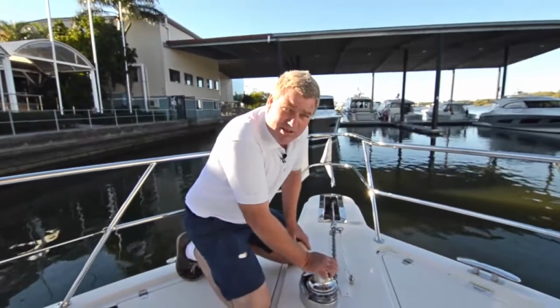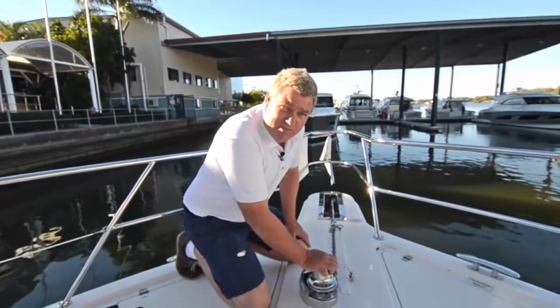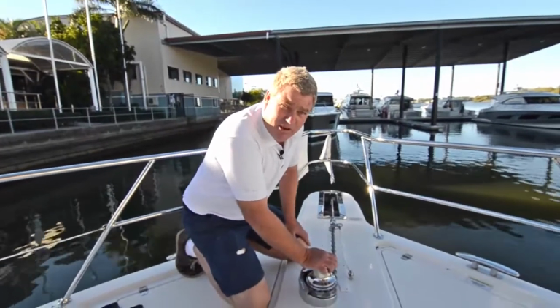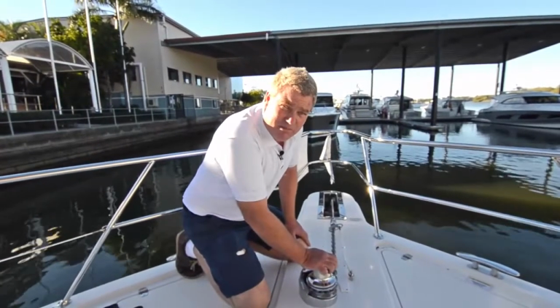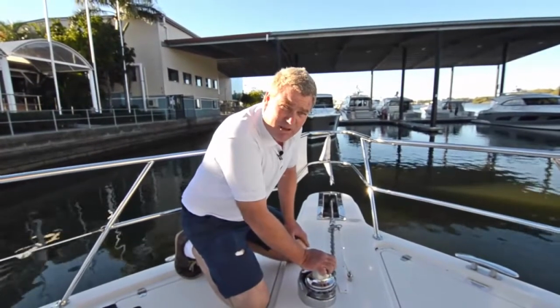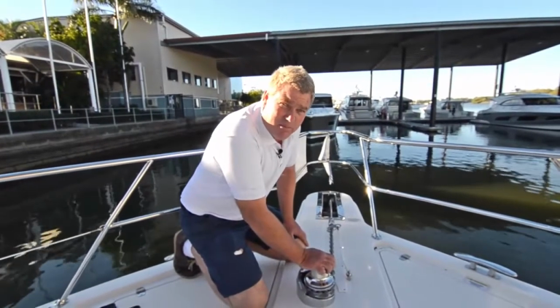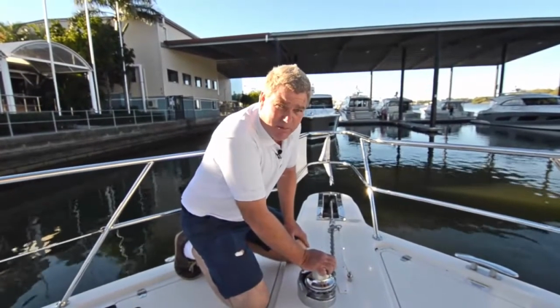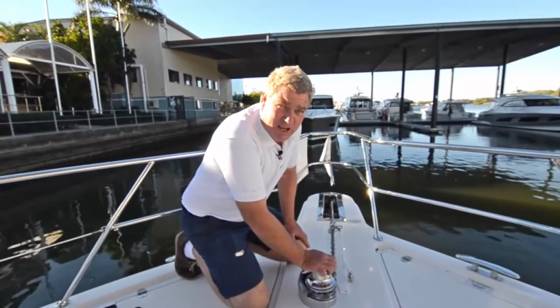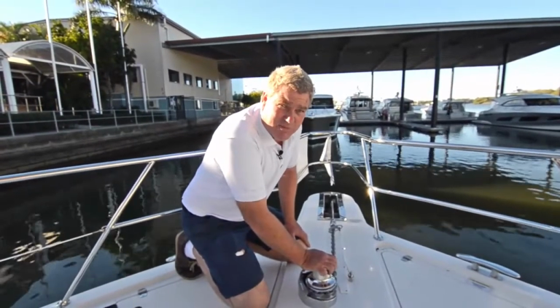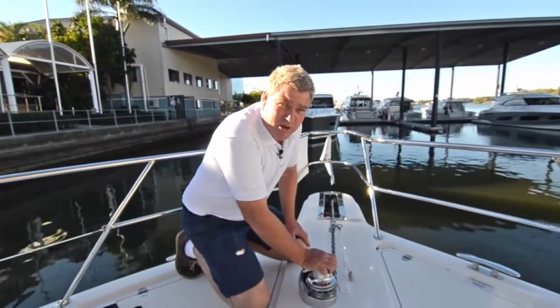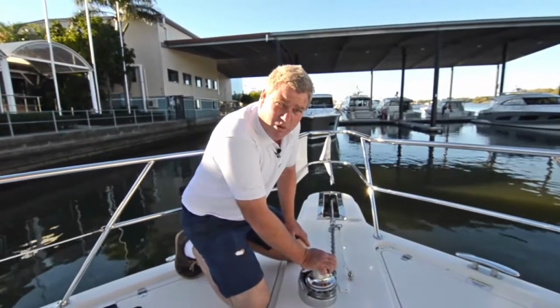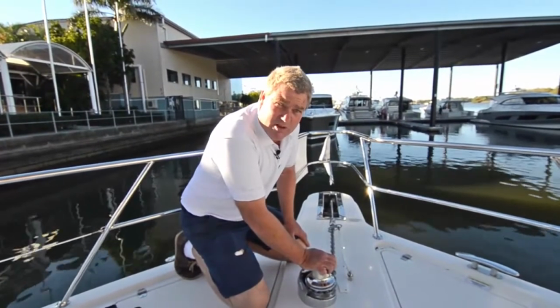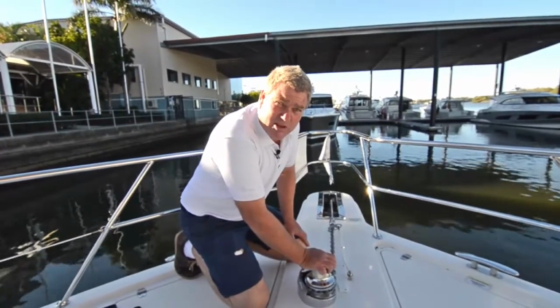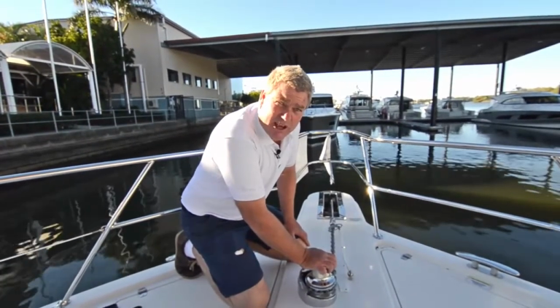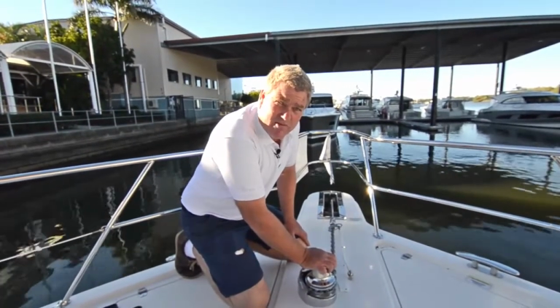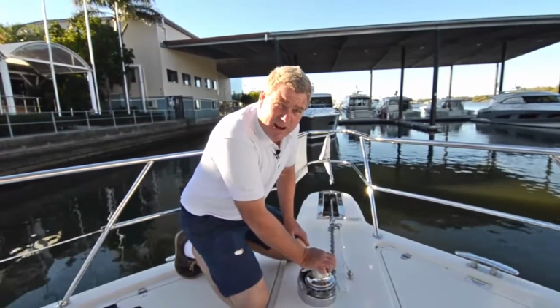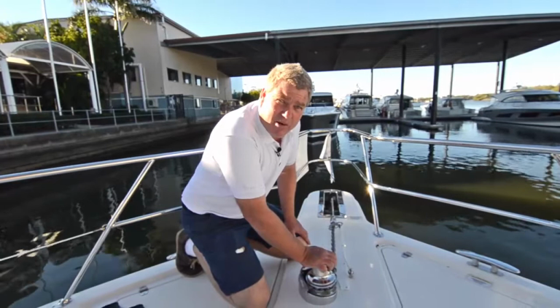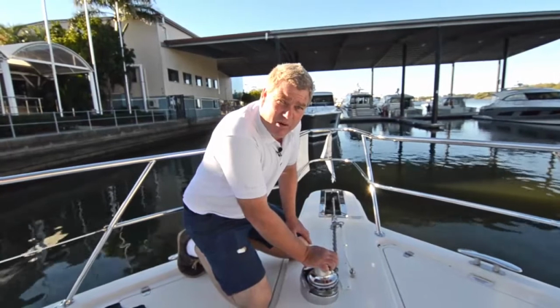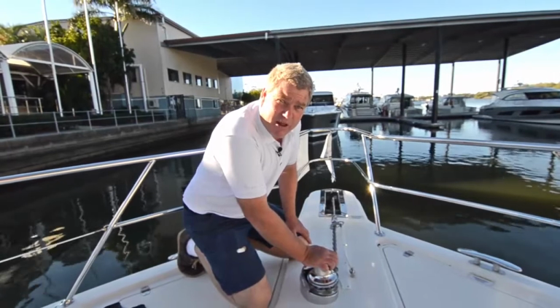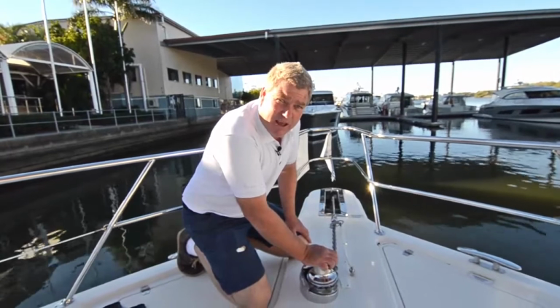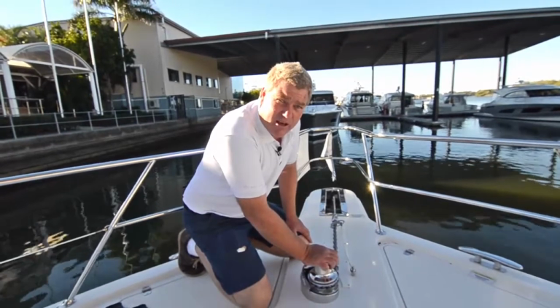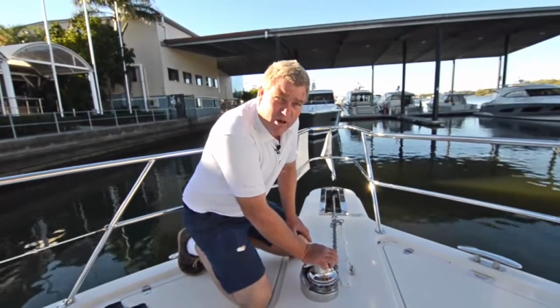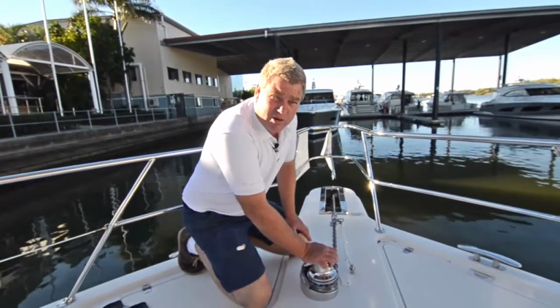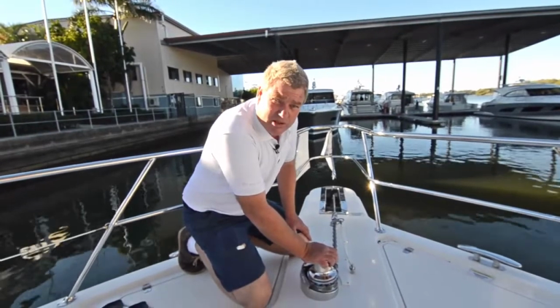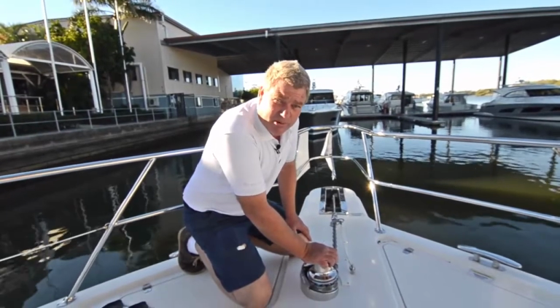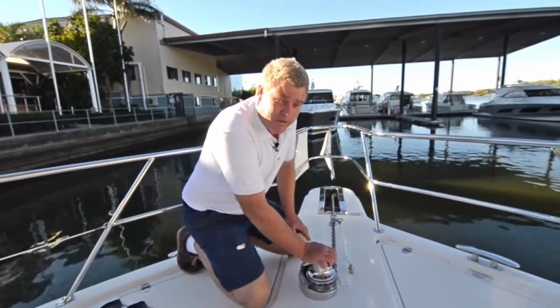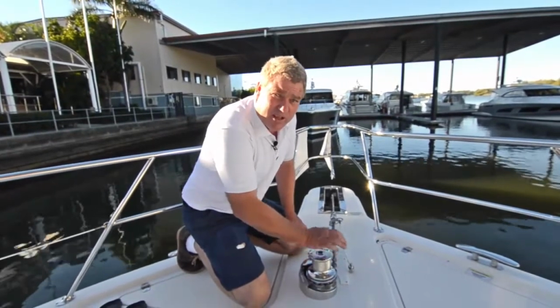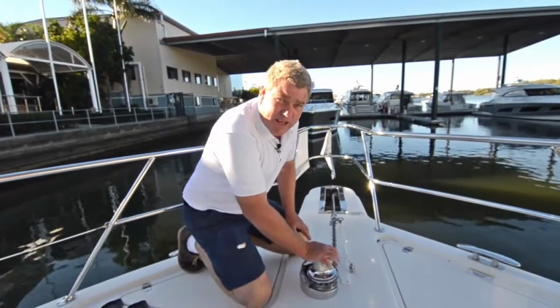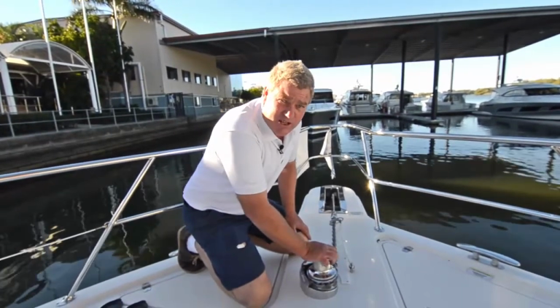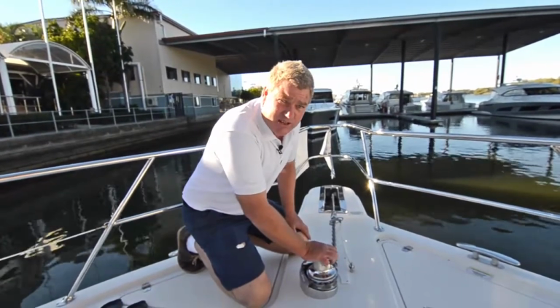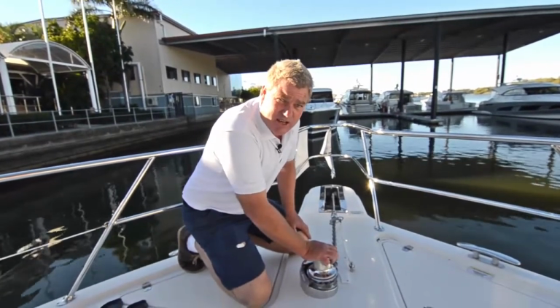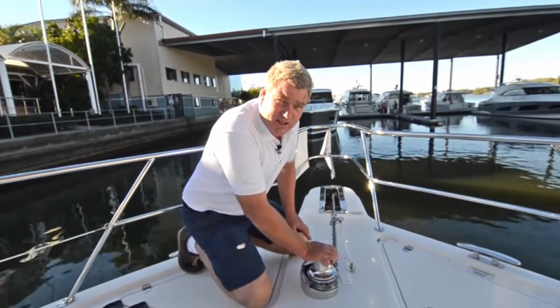Sometimes people ask me, why does my chain run out when I'm at anchor? The clutch needs adjusting. It's a really easy job to do.